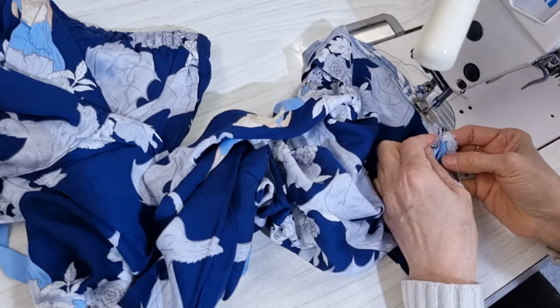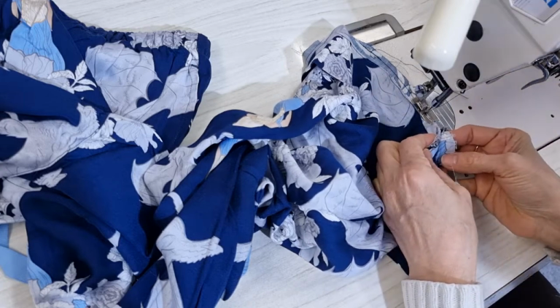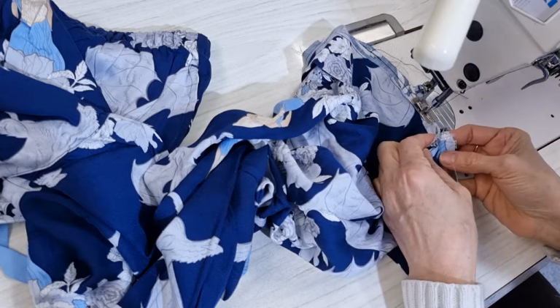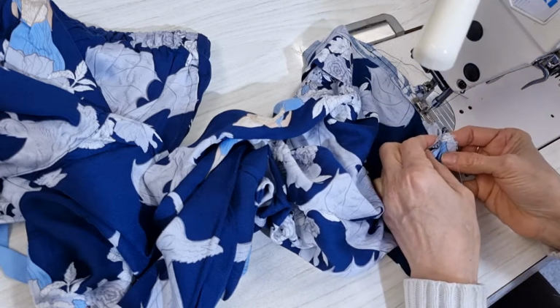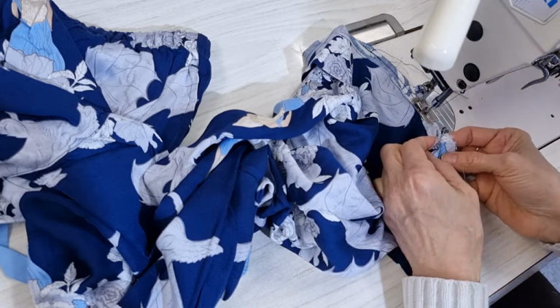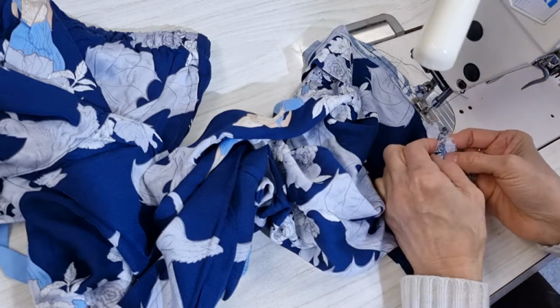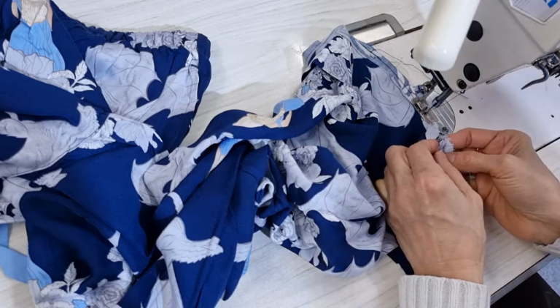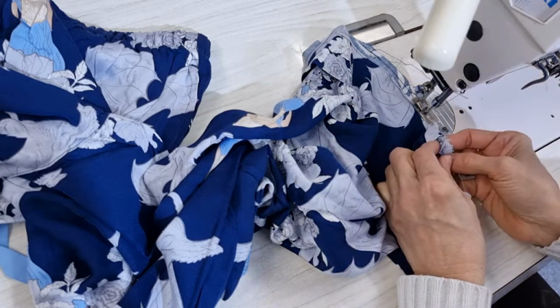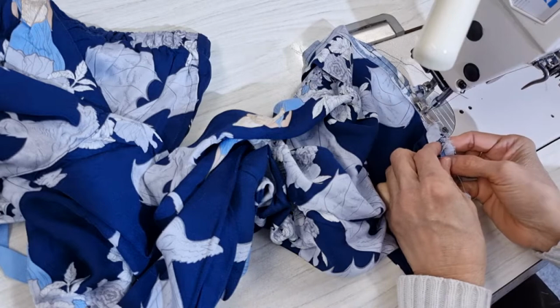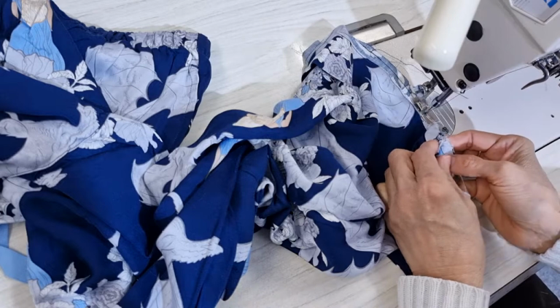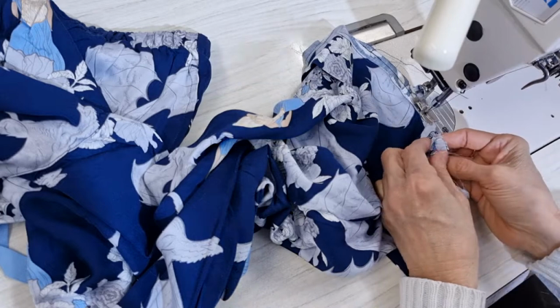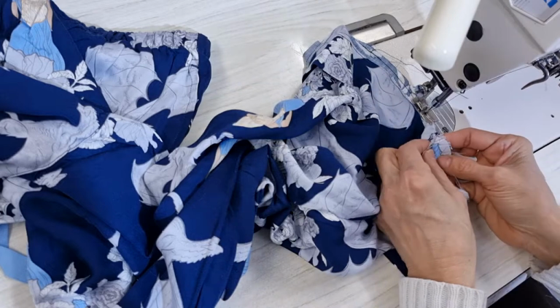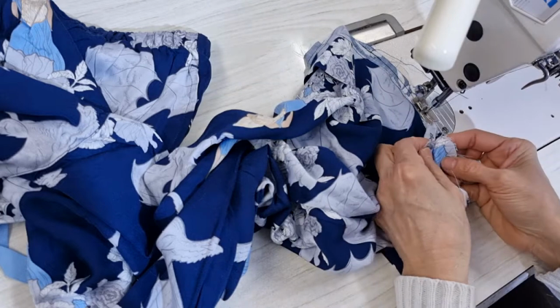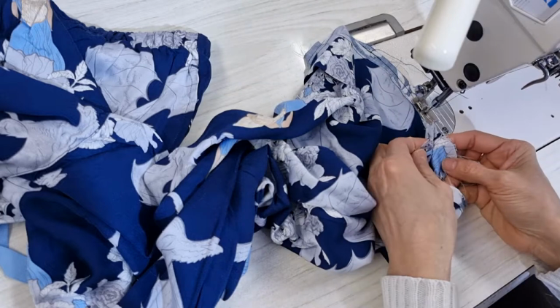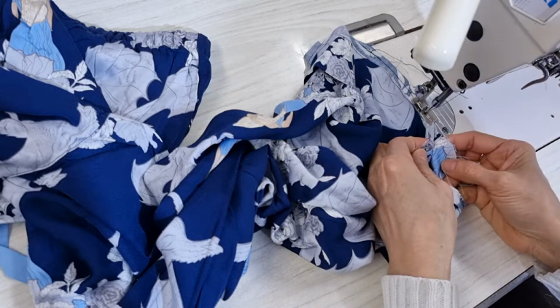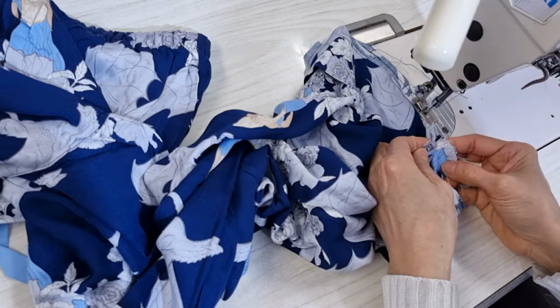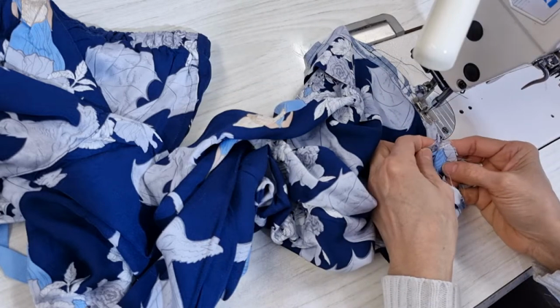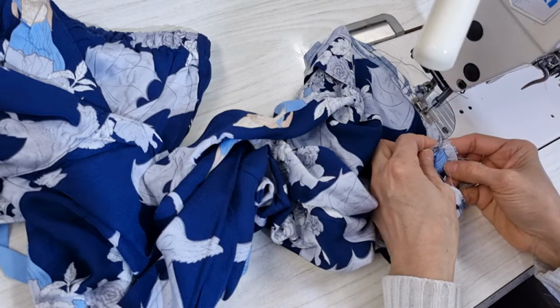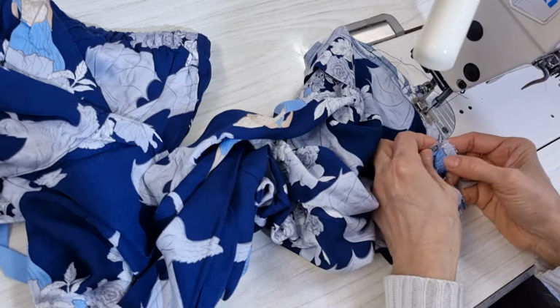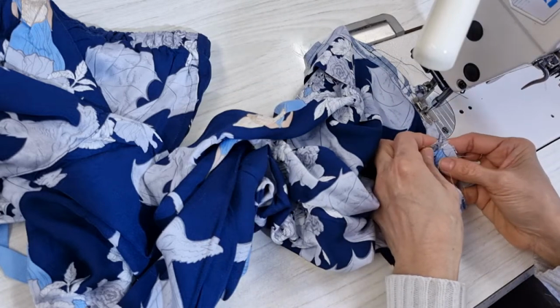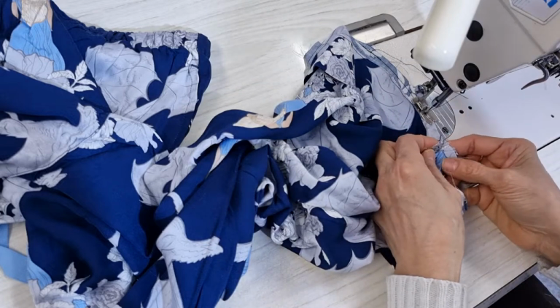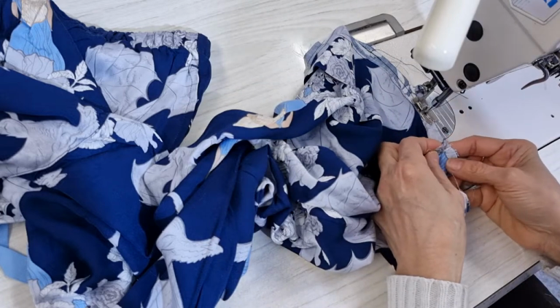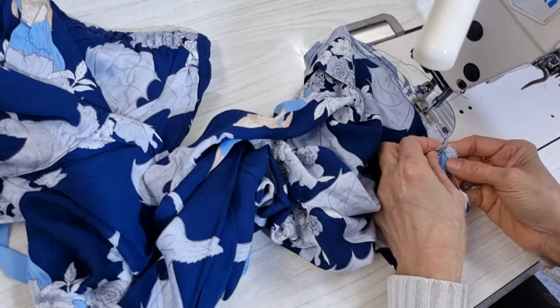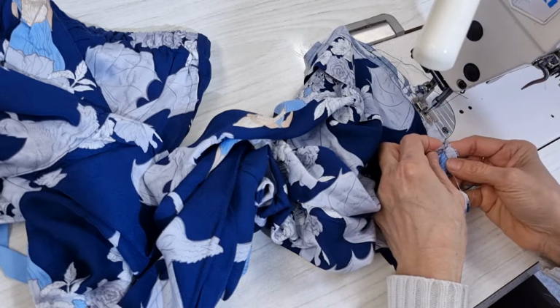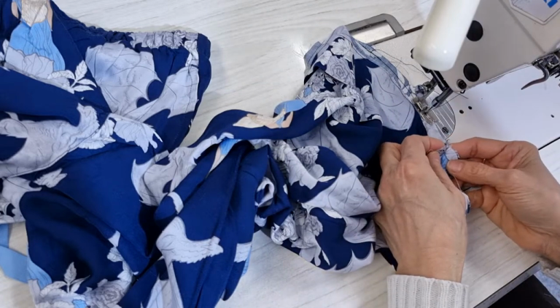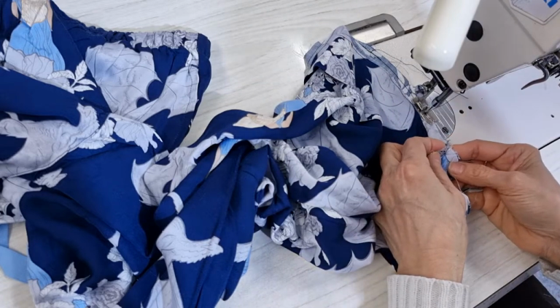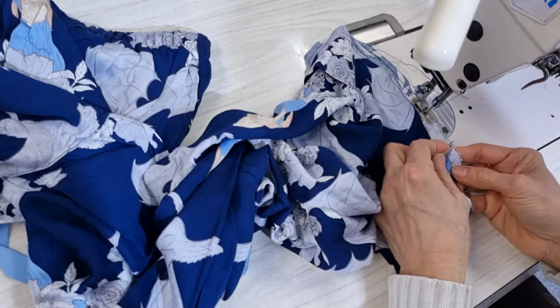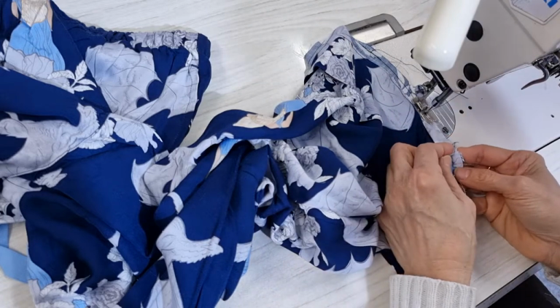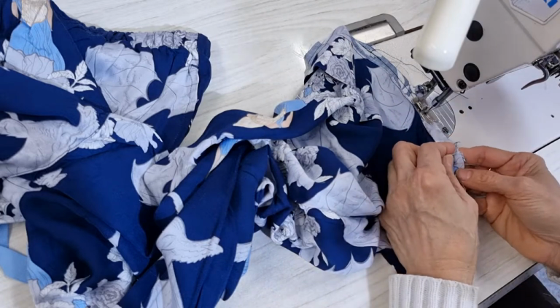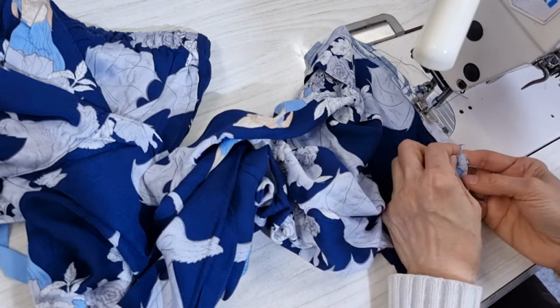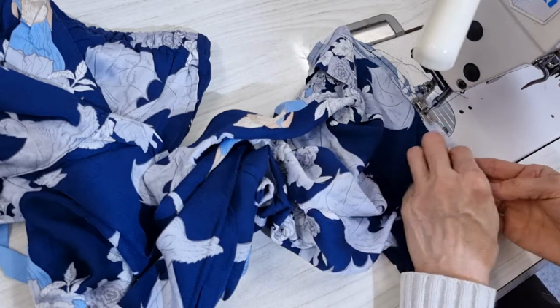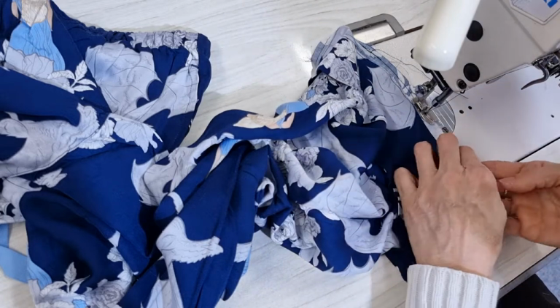And then we have another seam here, so seam to go with seam again.